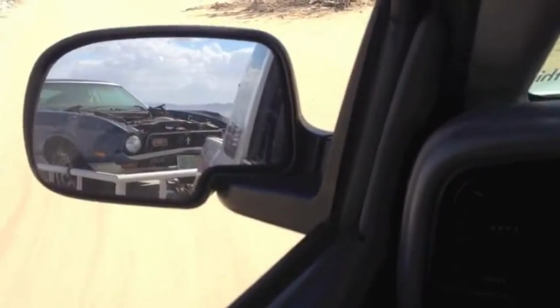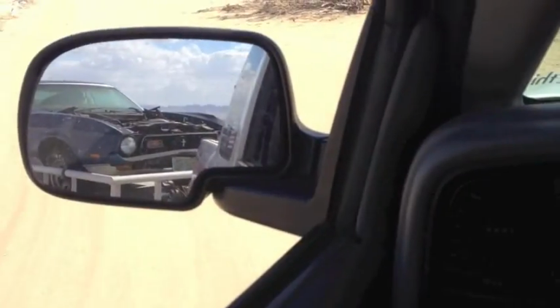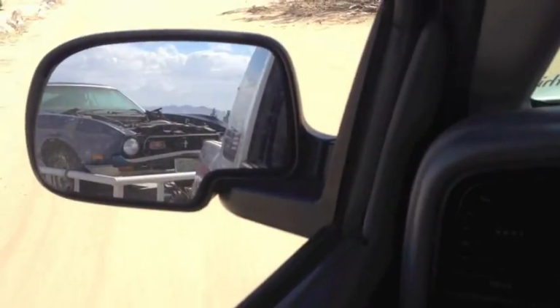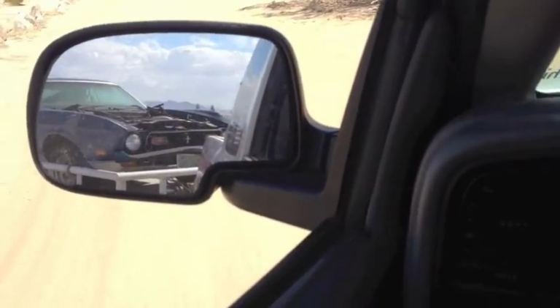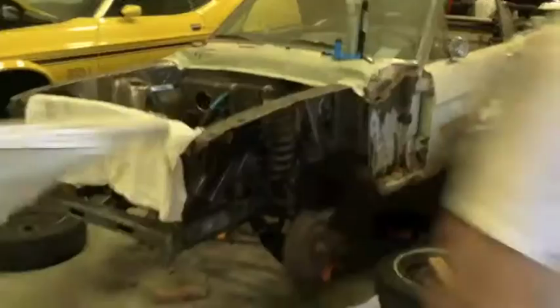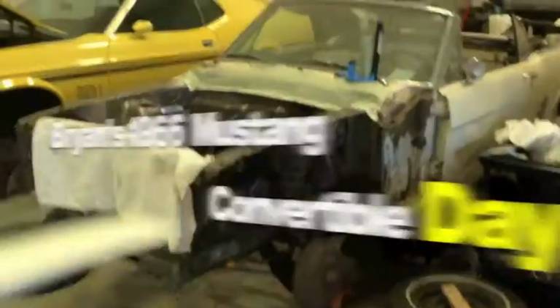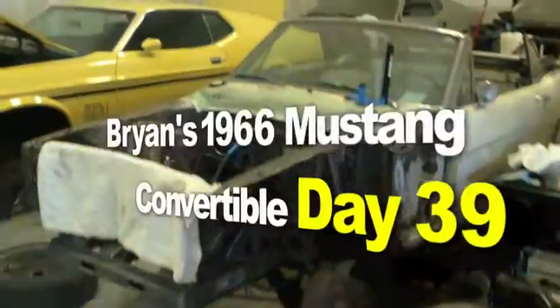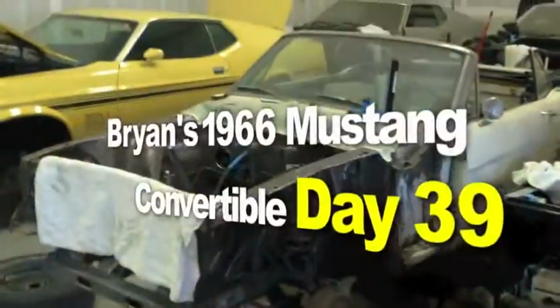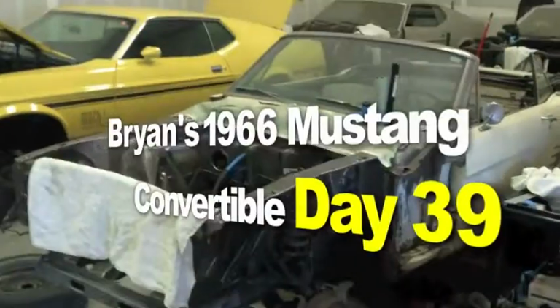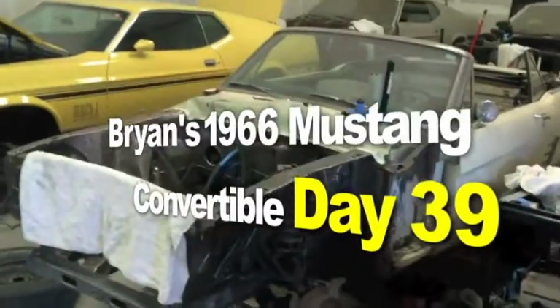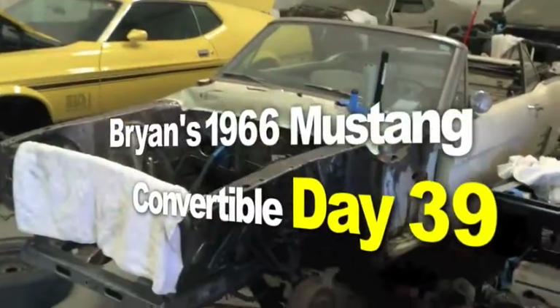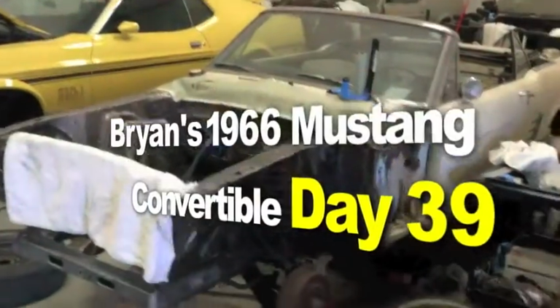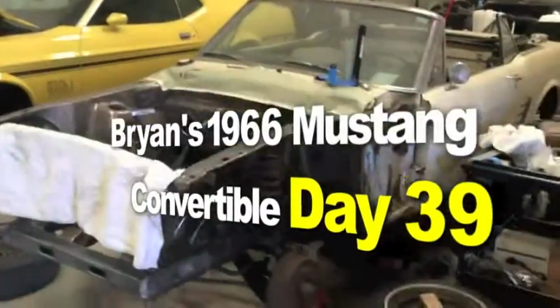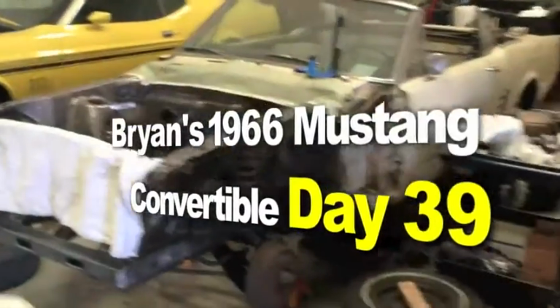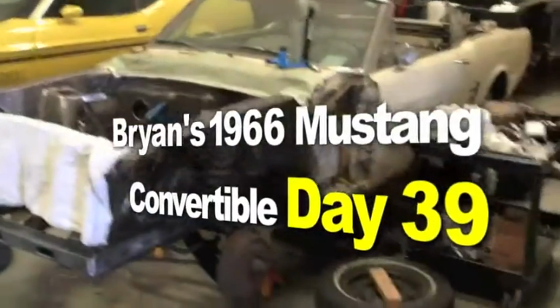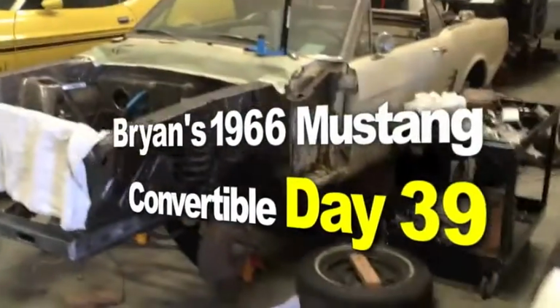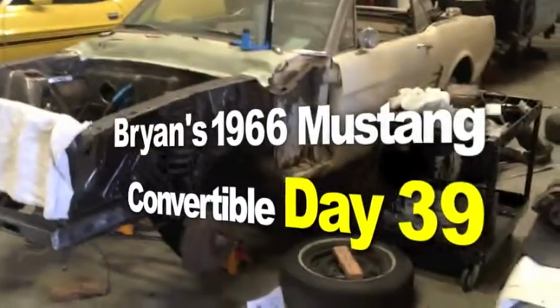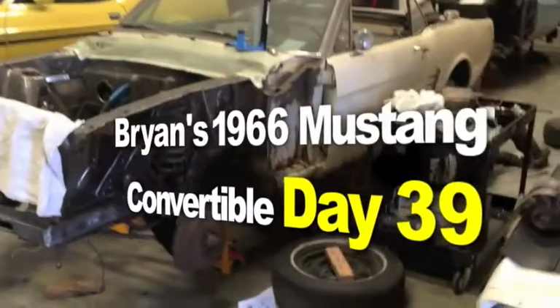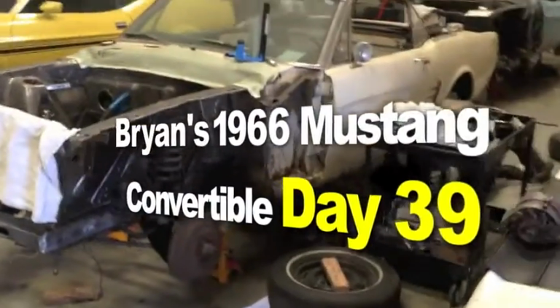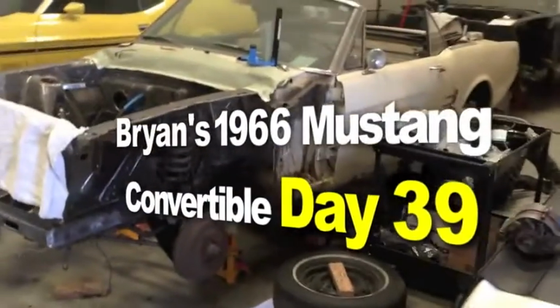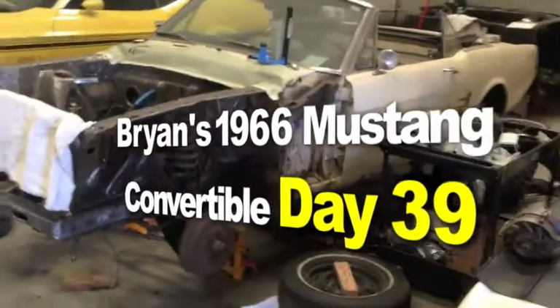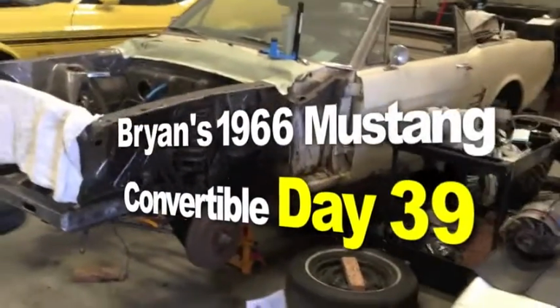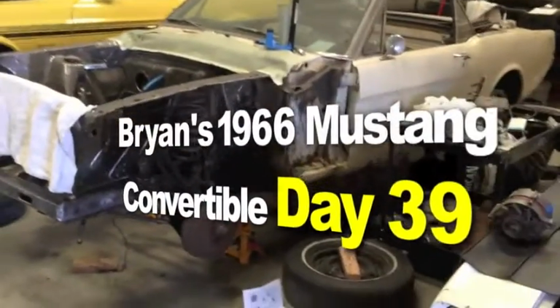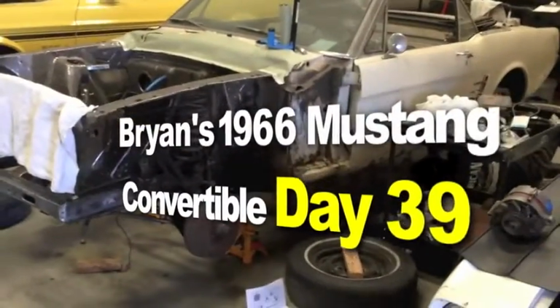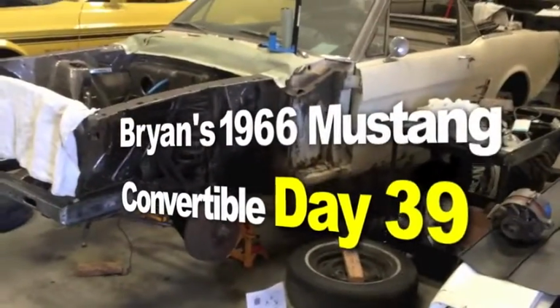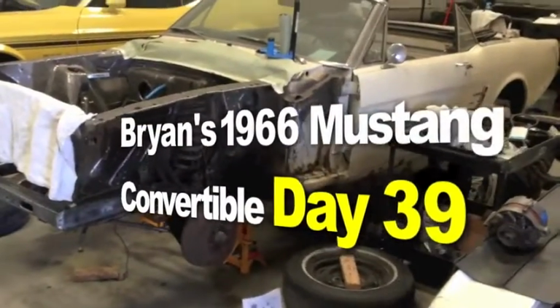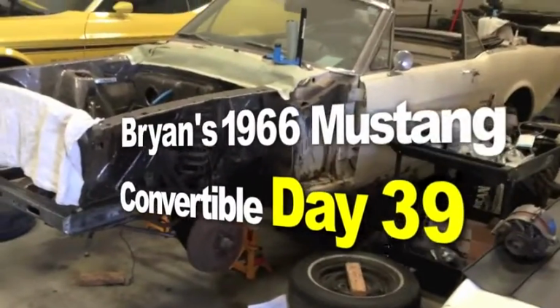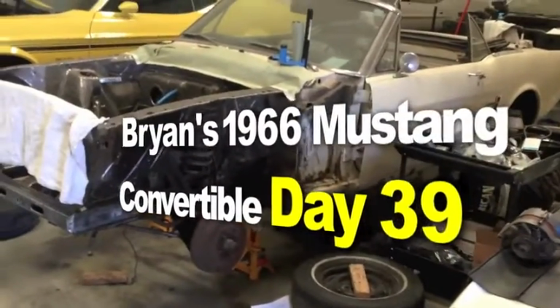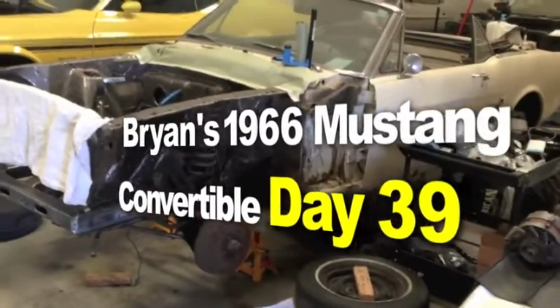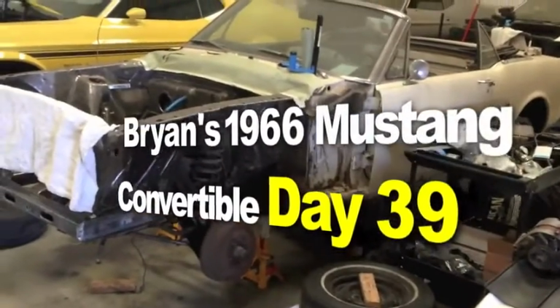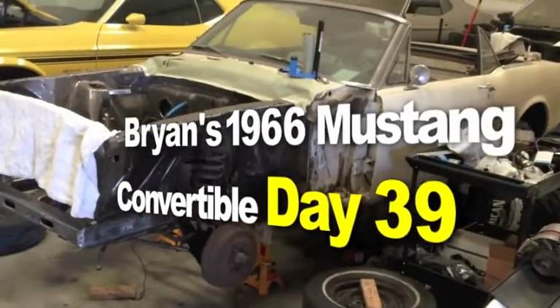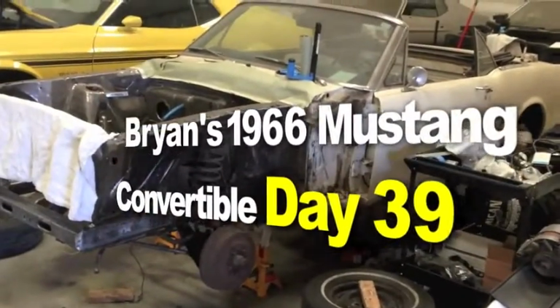Bryan's 1966 Mustang Convertible 289 C4. Here we go.